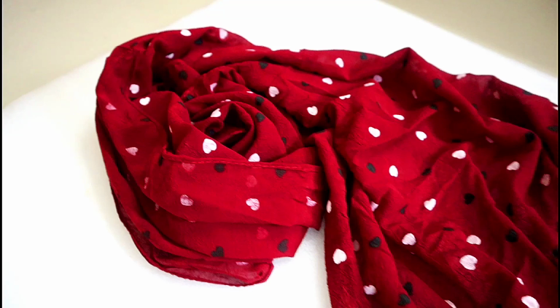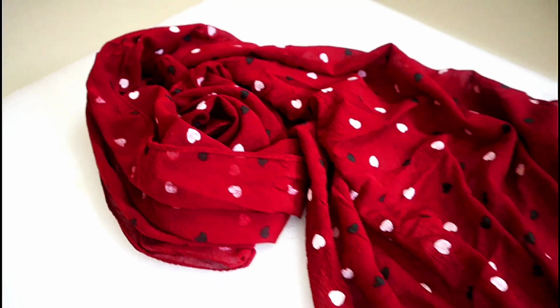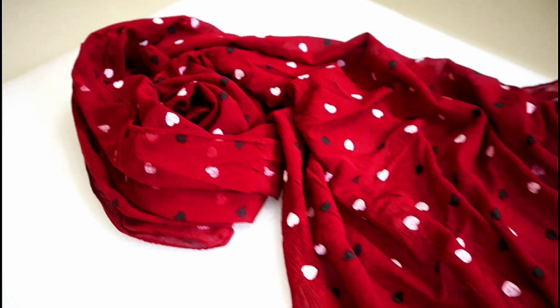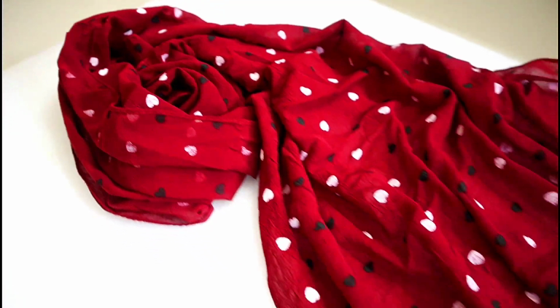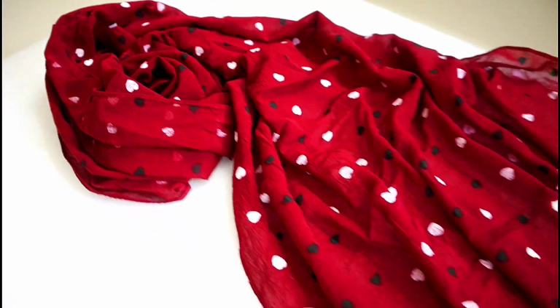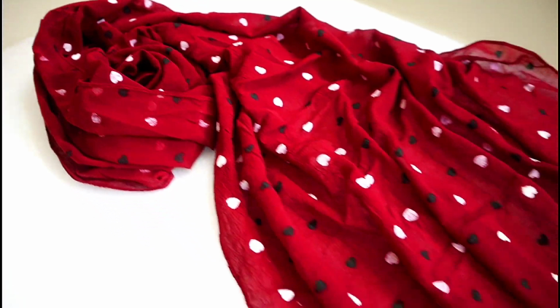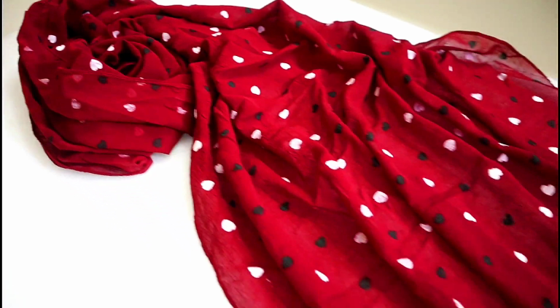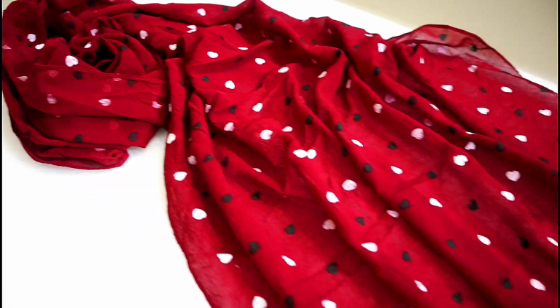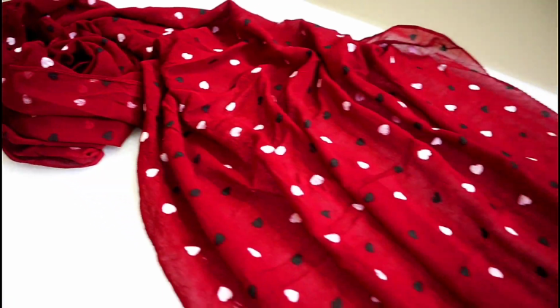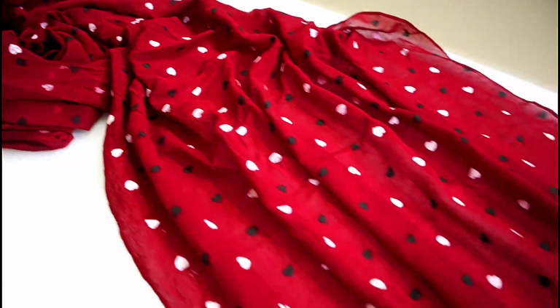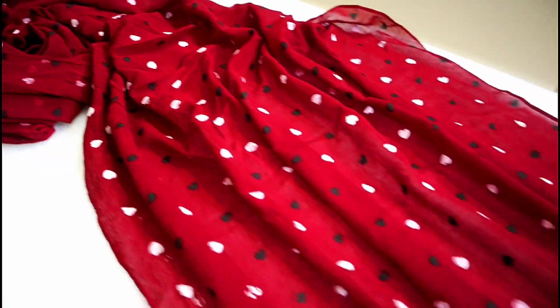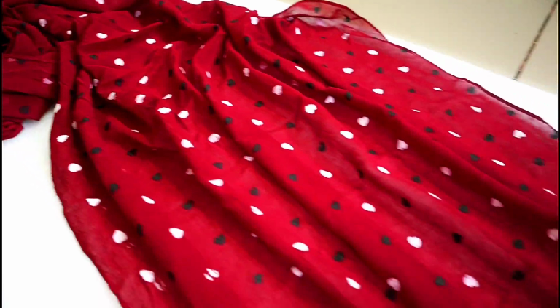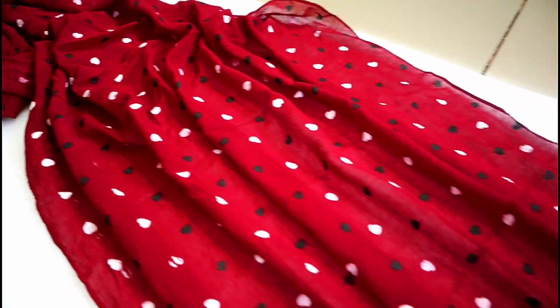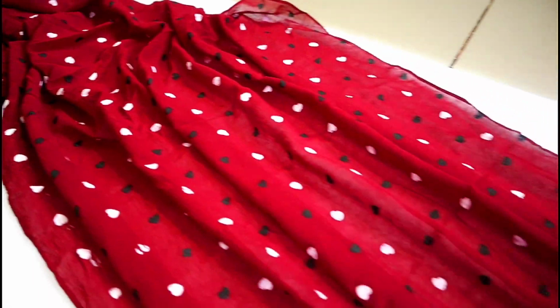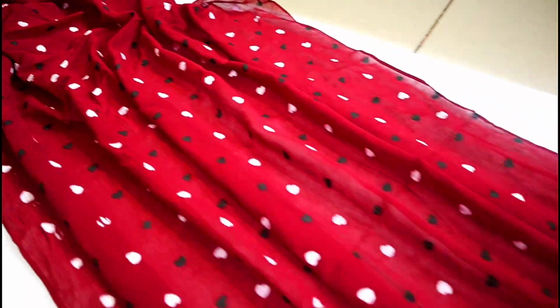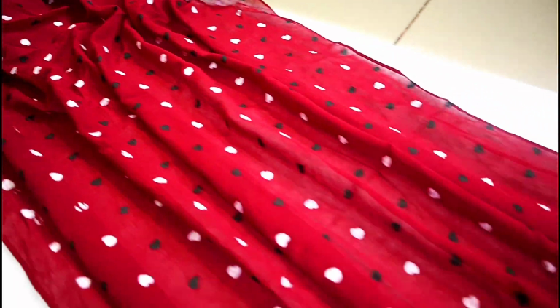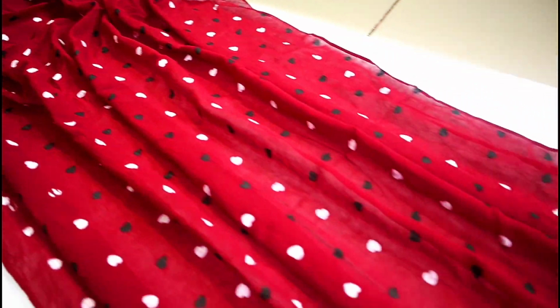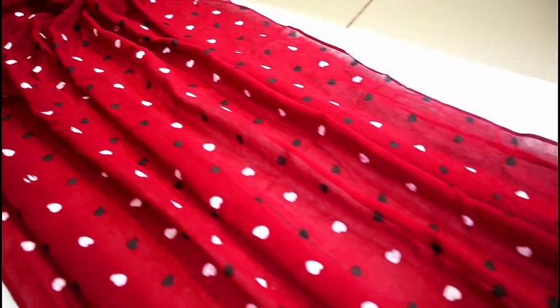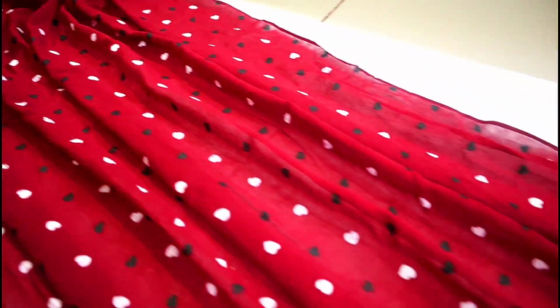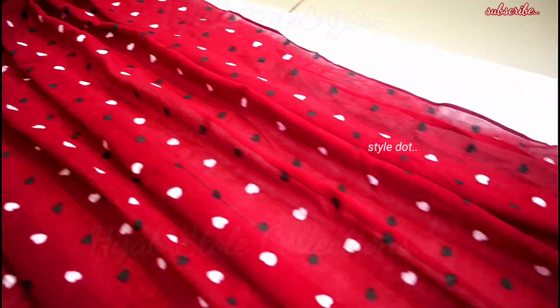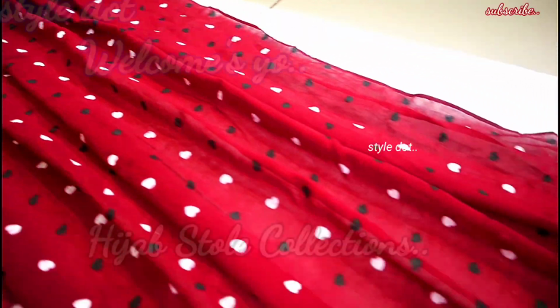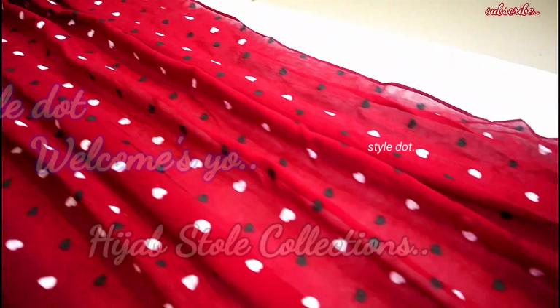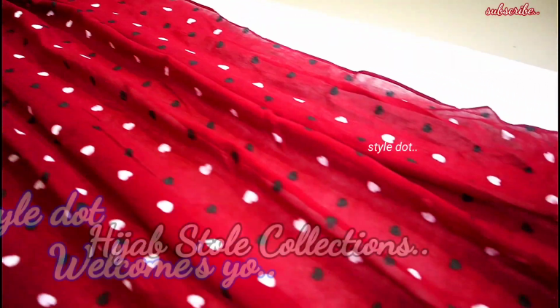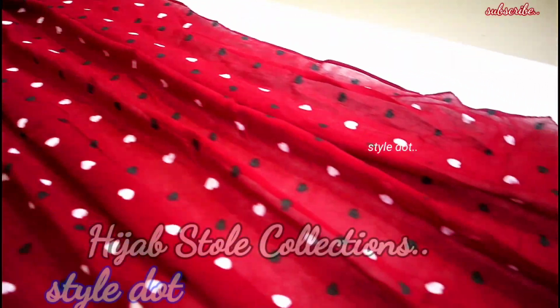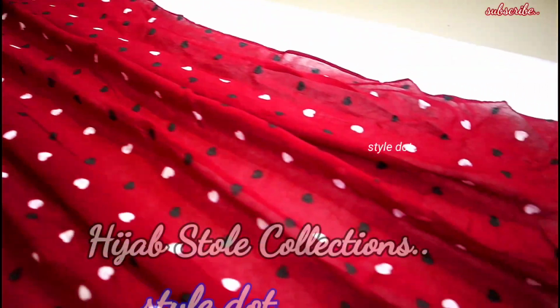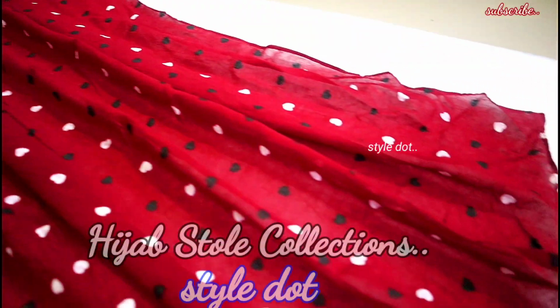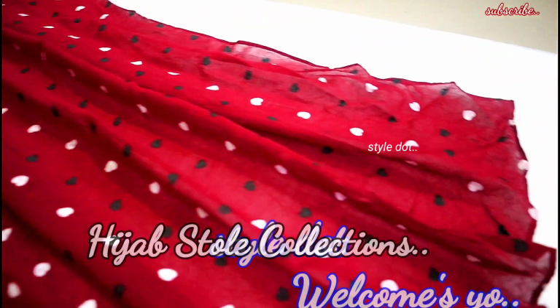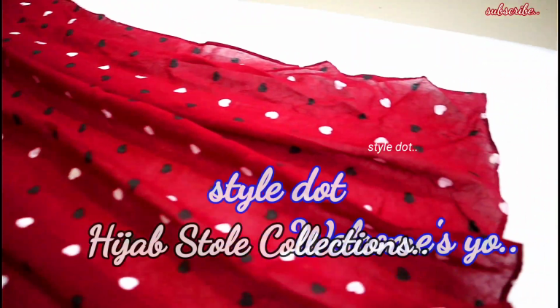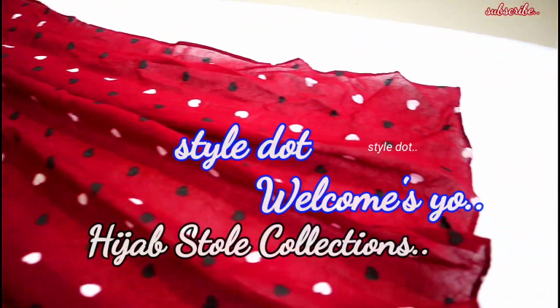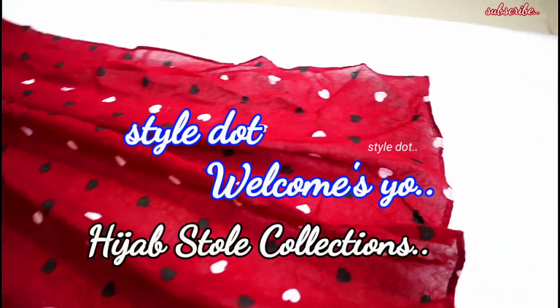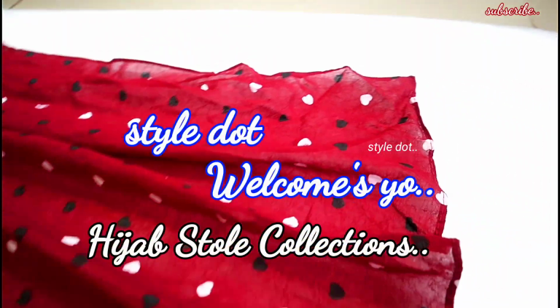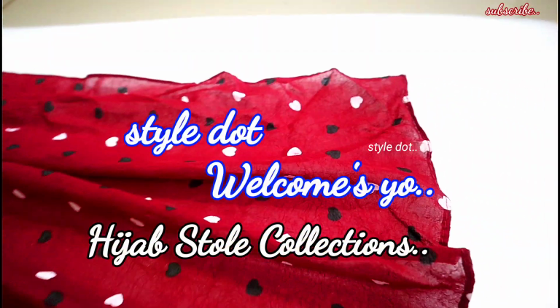Hi everyone, welcome back to Stella Channel. In my channel, we will see the Hijab Stole Collection.